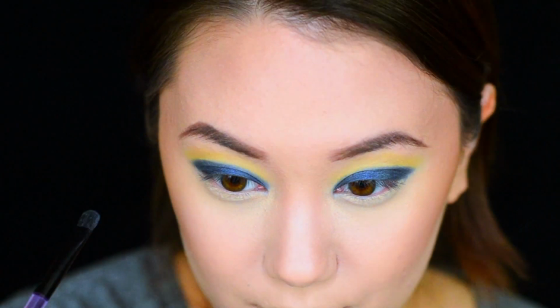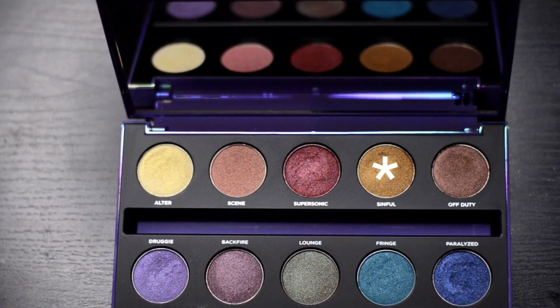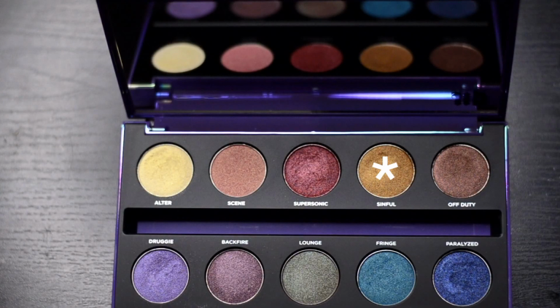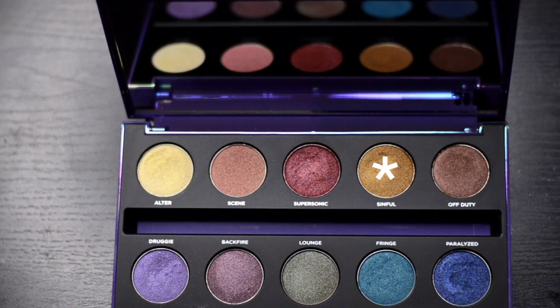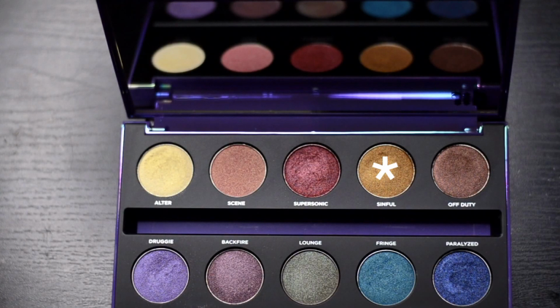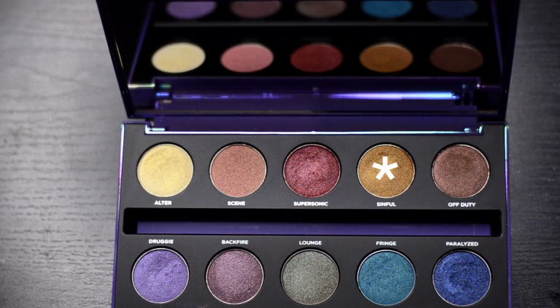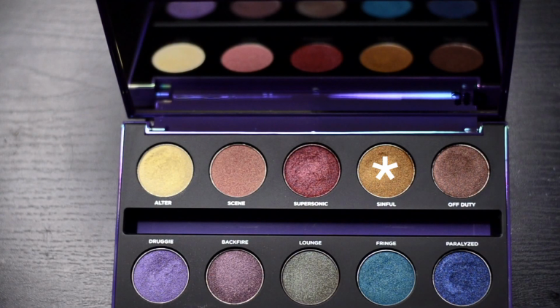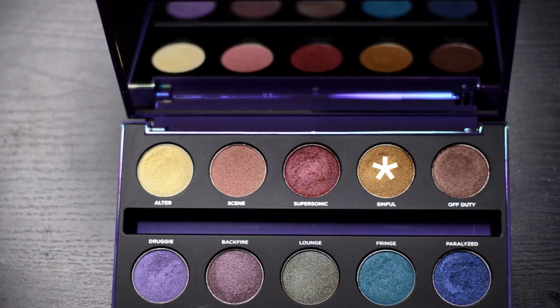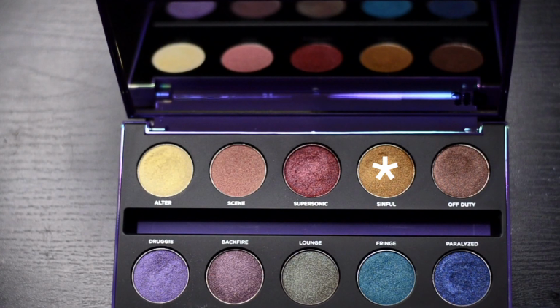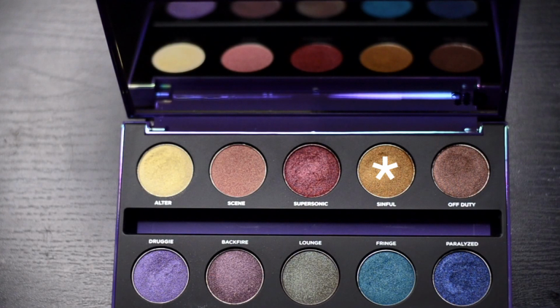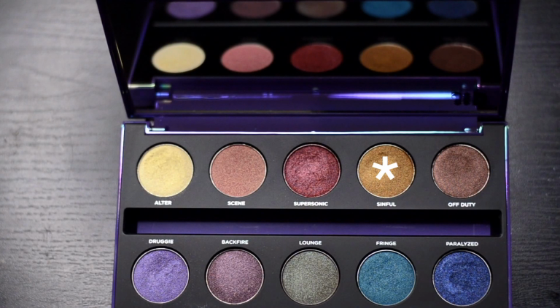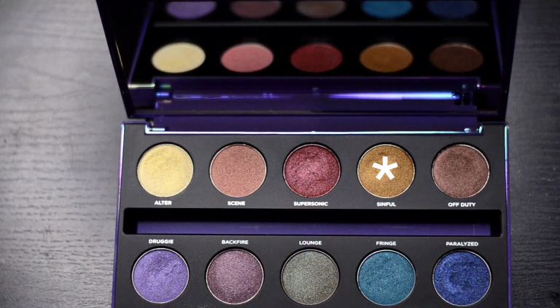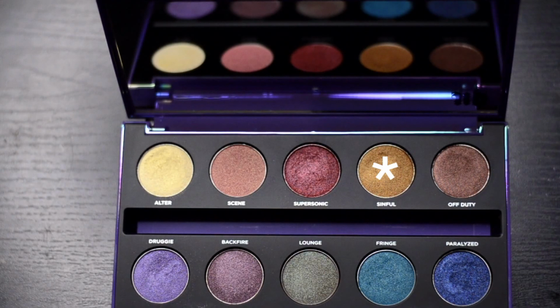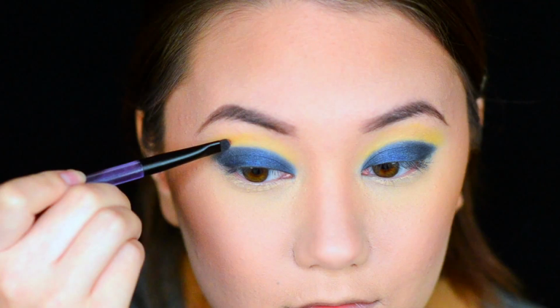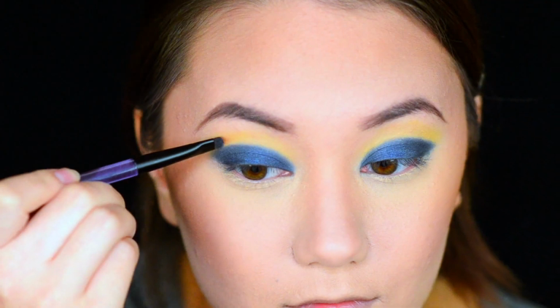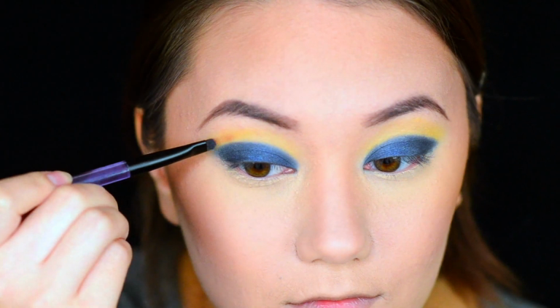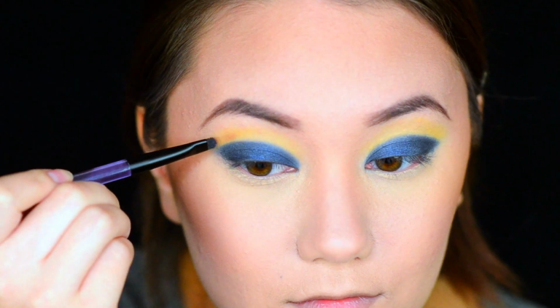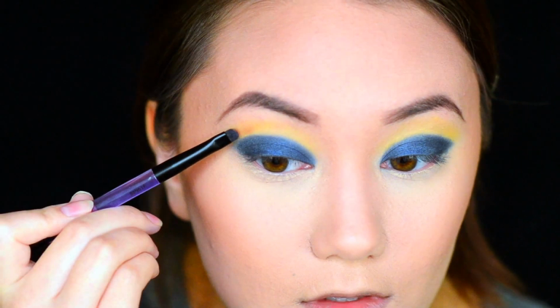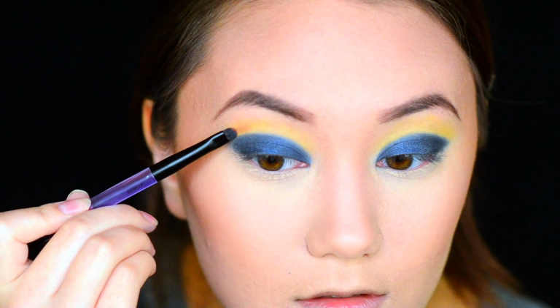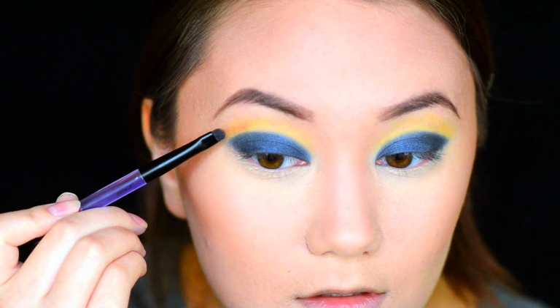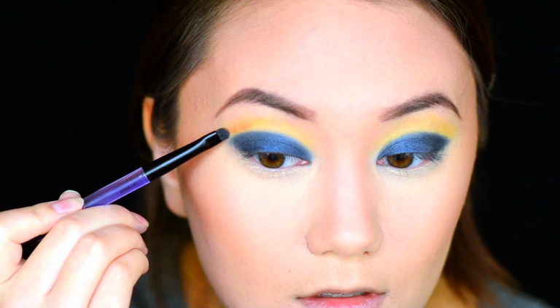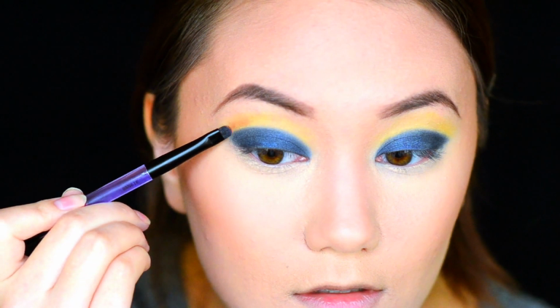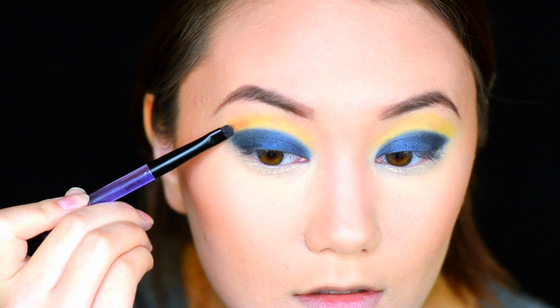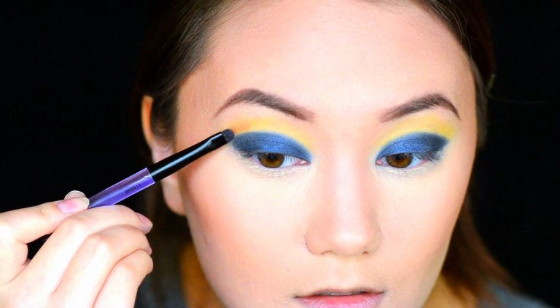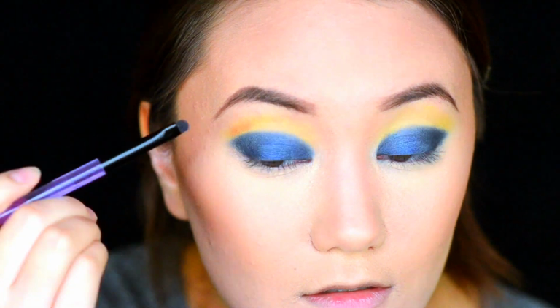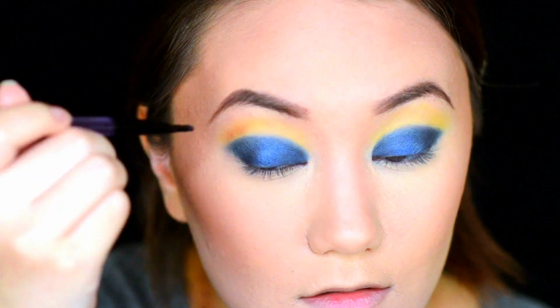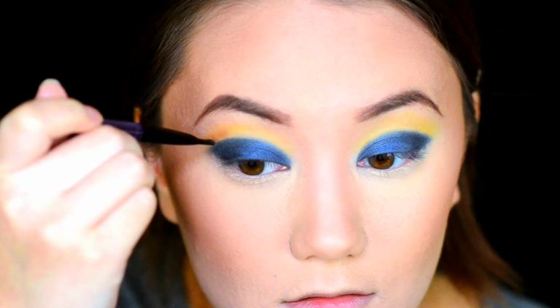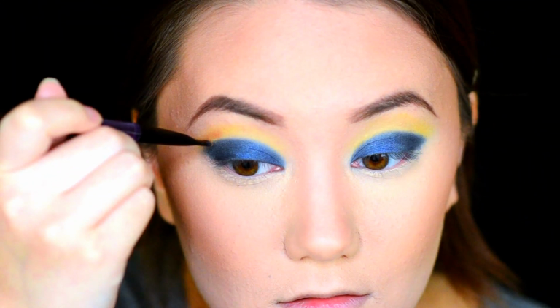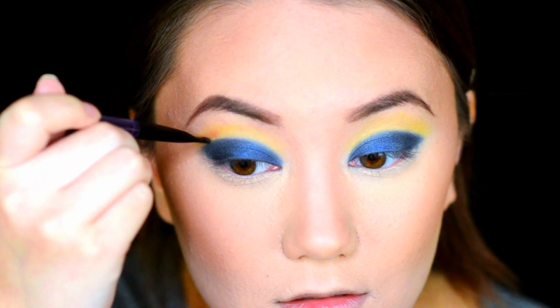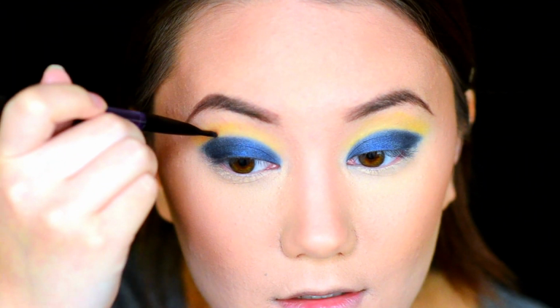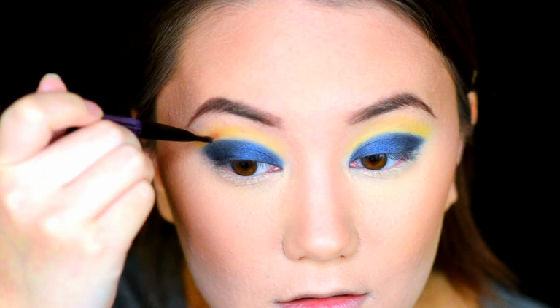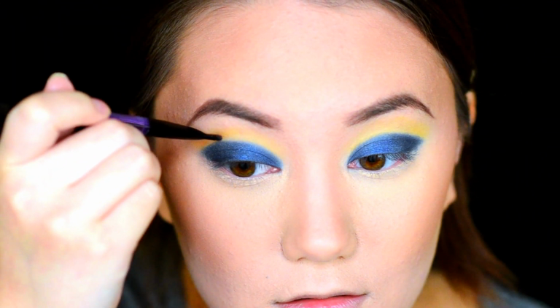Going back into that same palette, we're going to grab the shade Sinful and begin defining our cut crease.